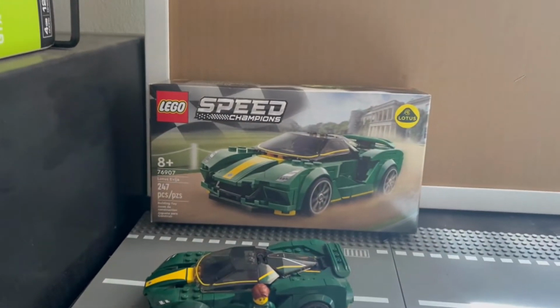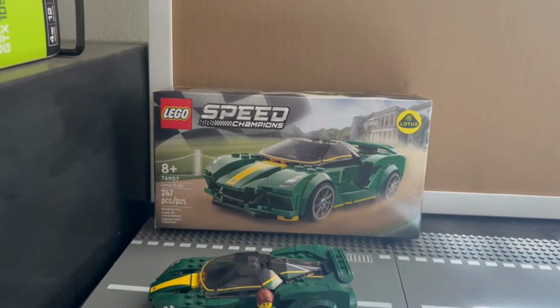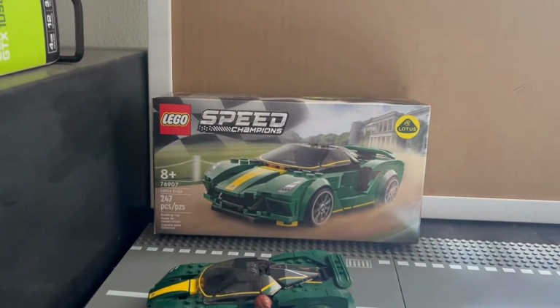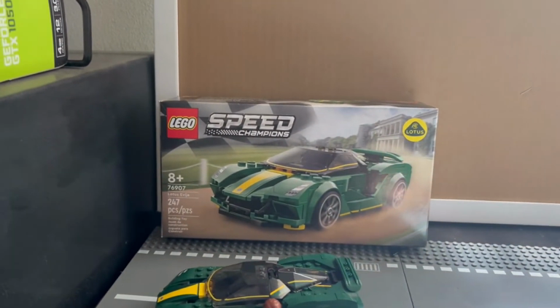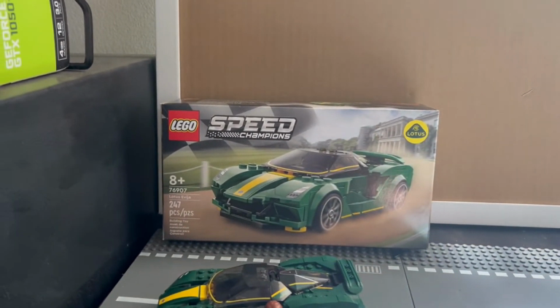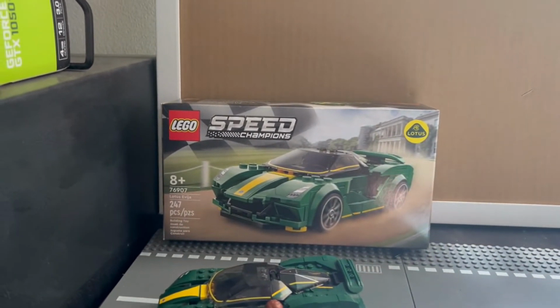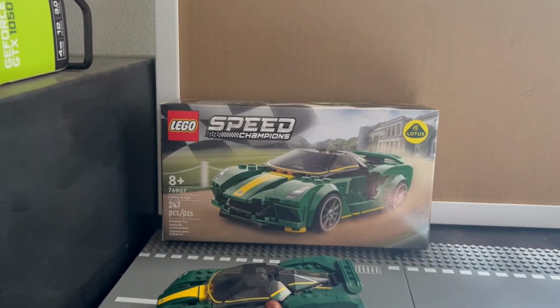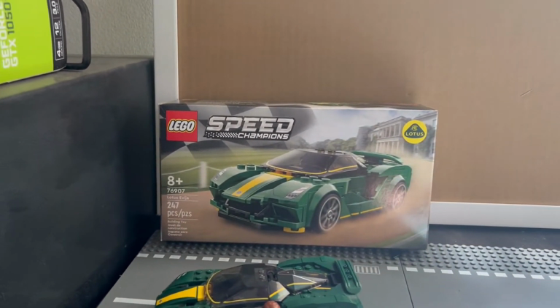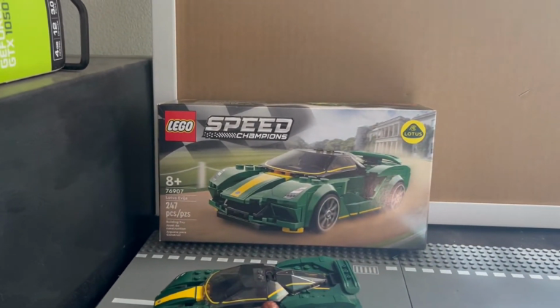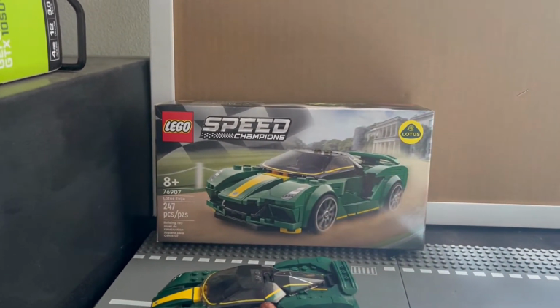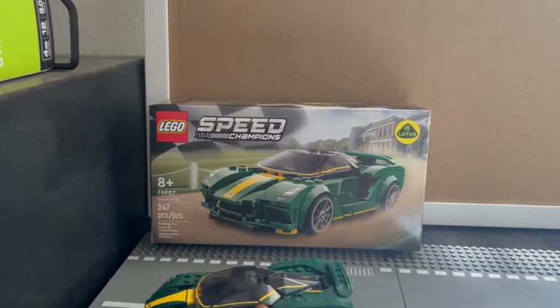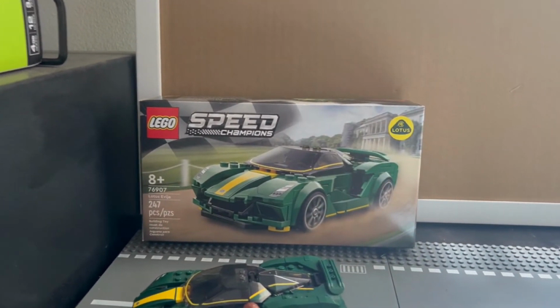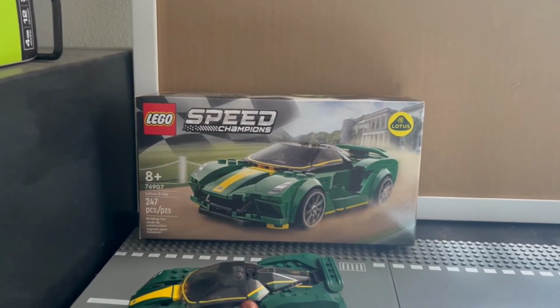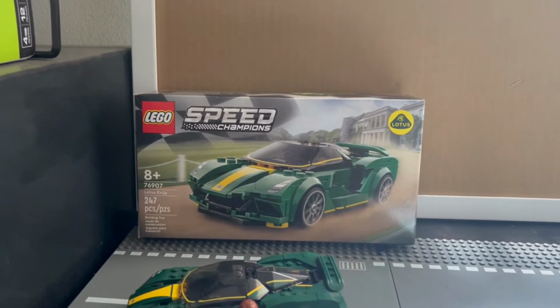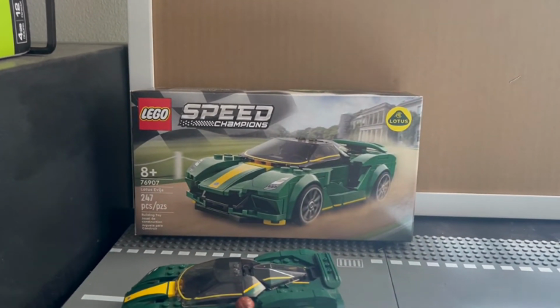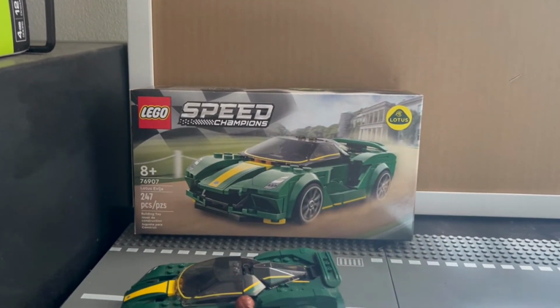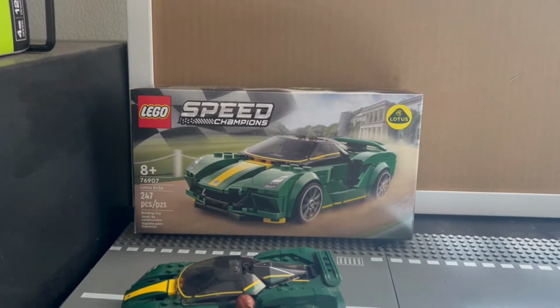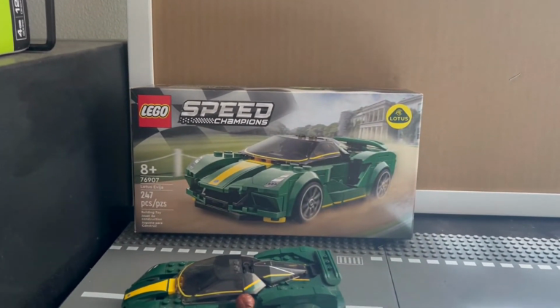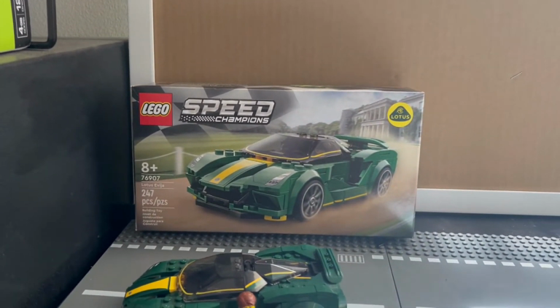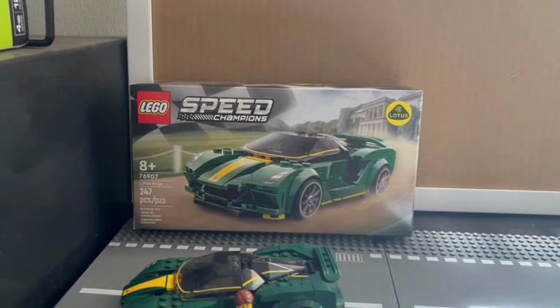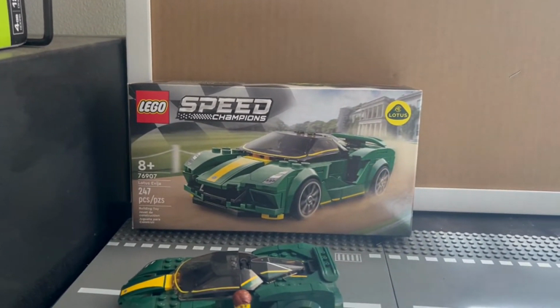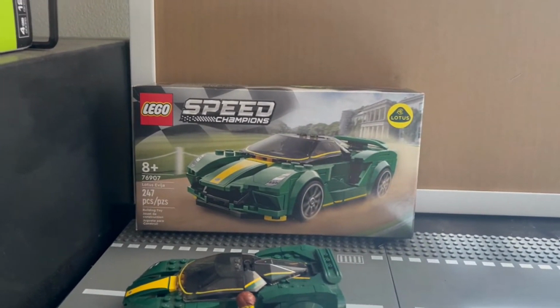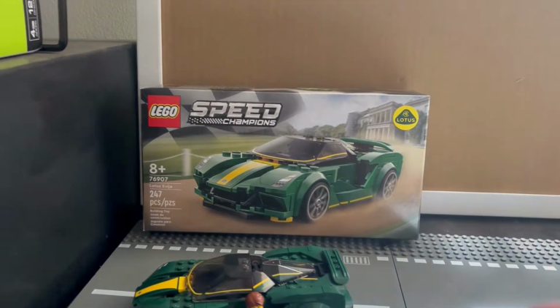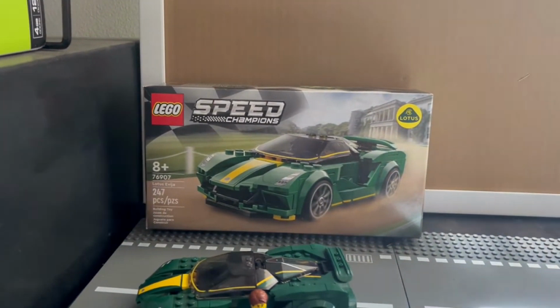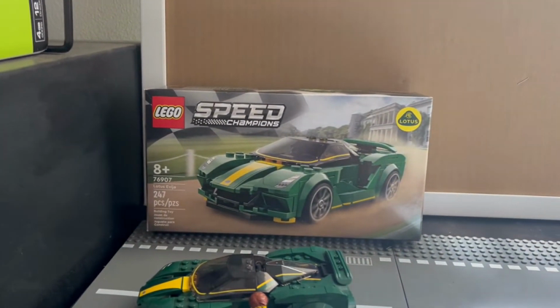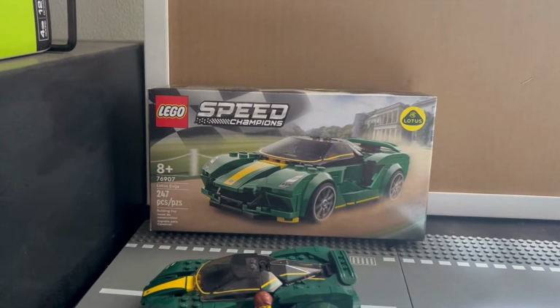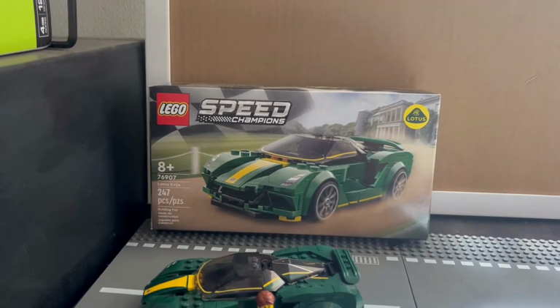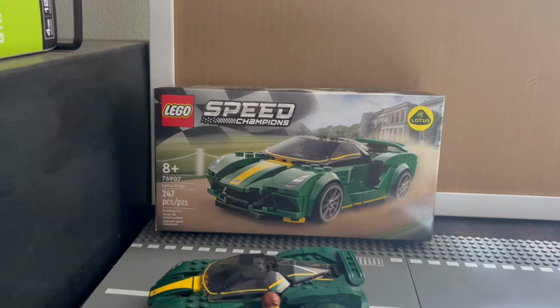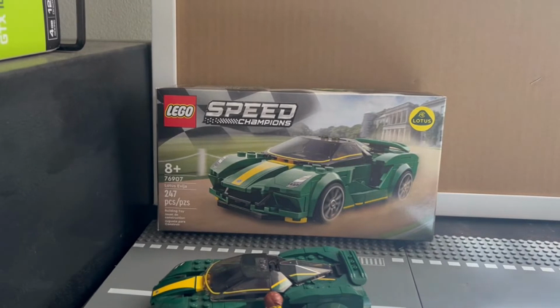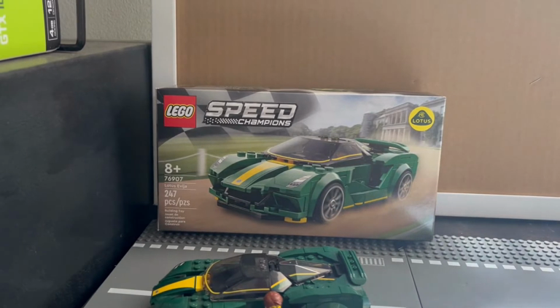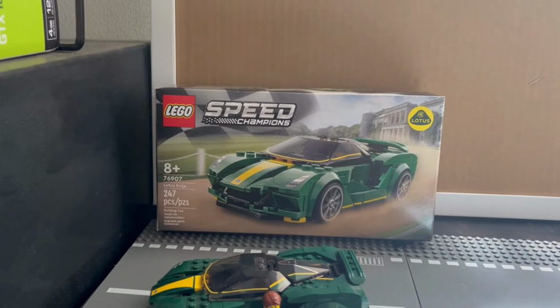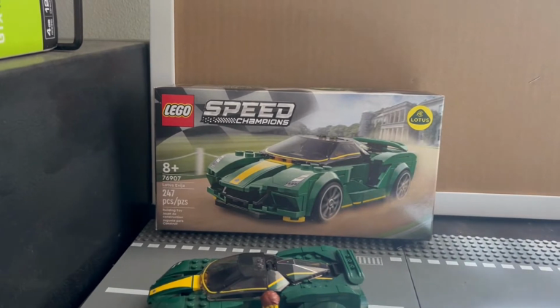Hello everyone, AllThingsReviews, and today we're going to be reviewing LEGO Speed Champions Lotus Evija.